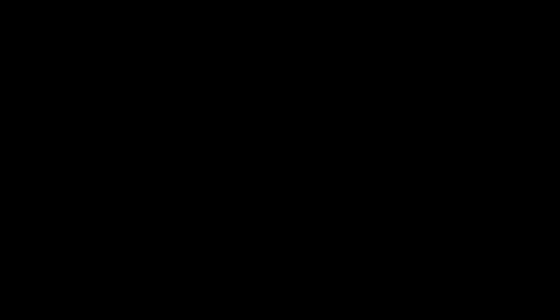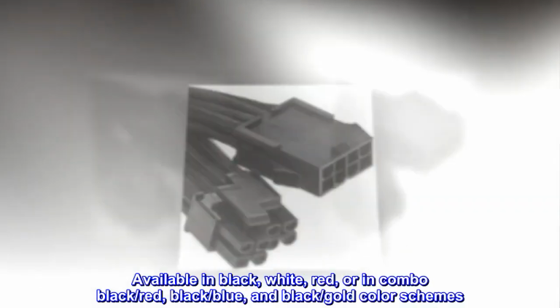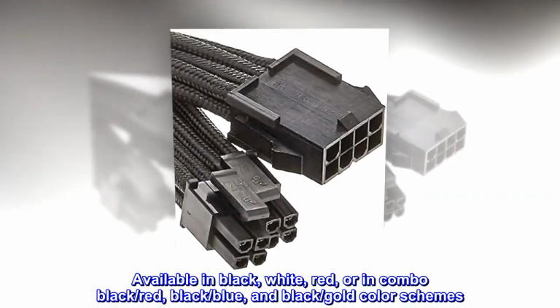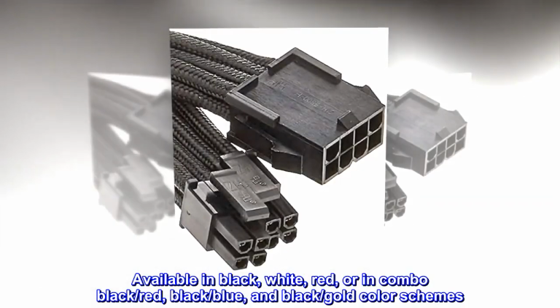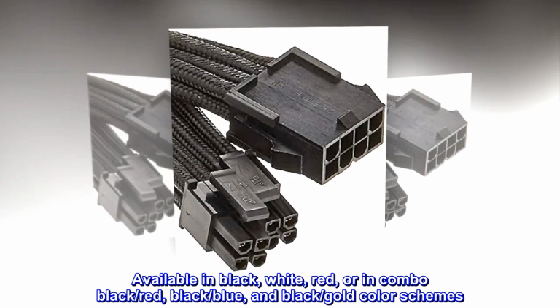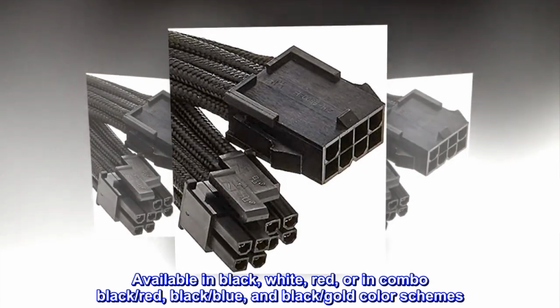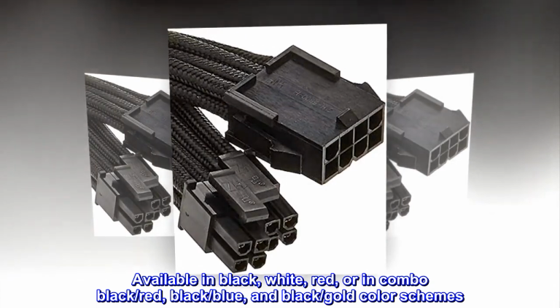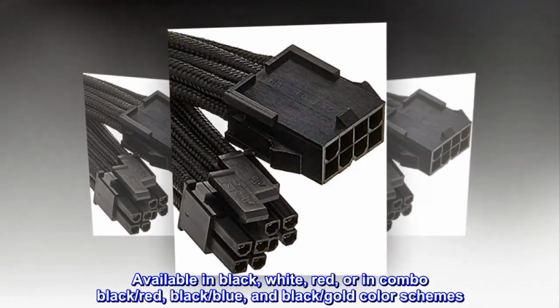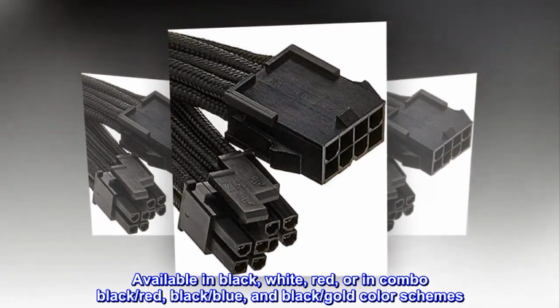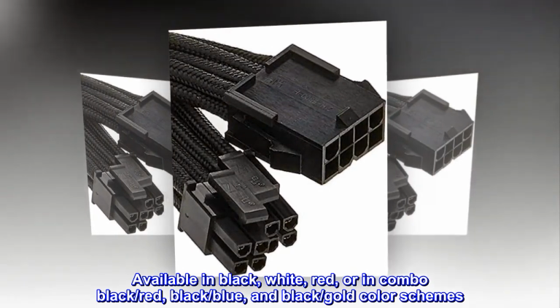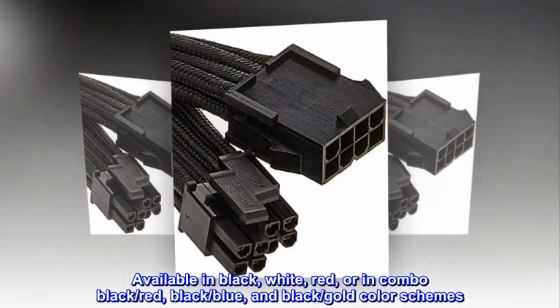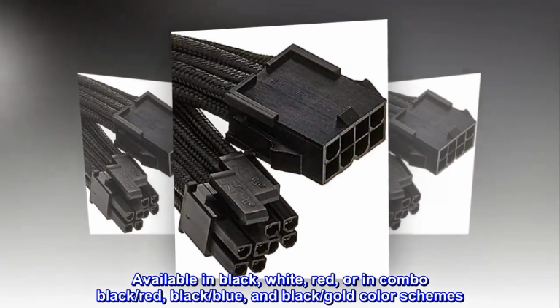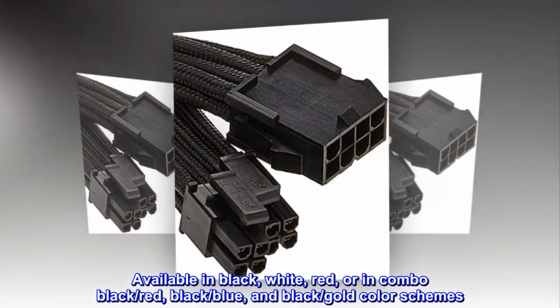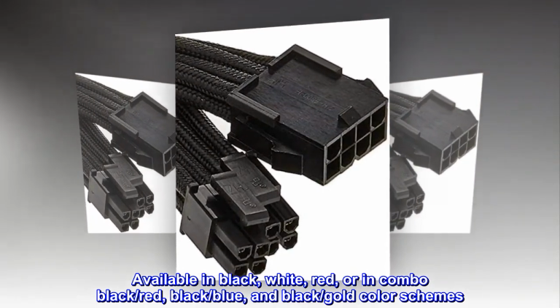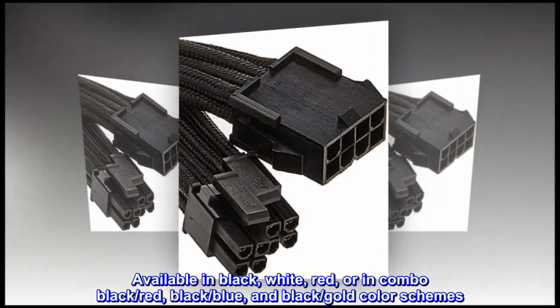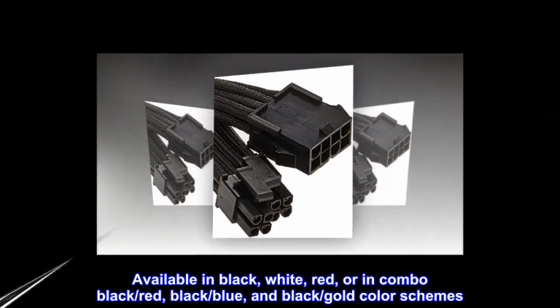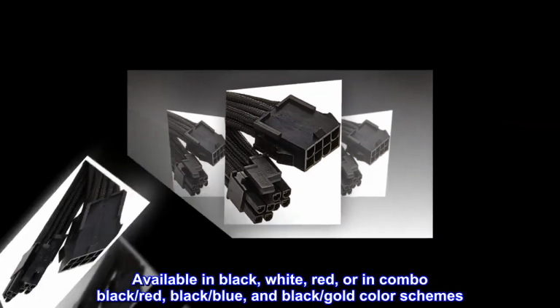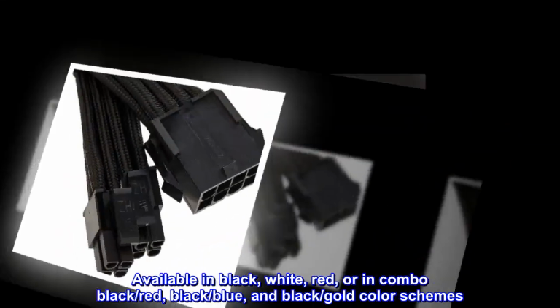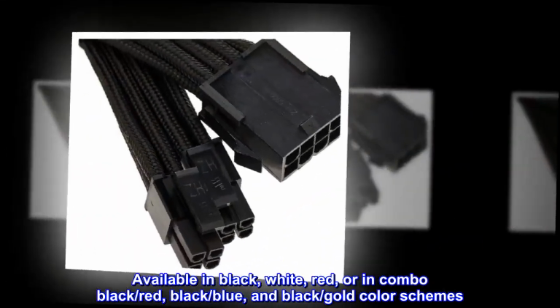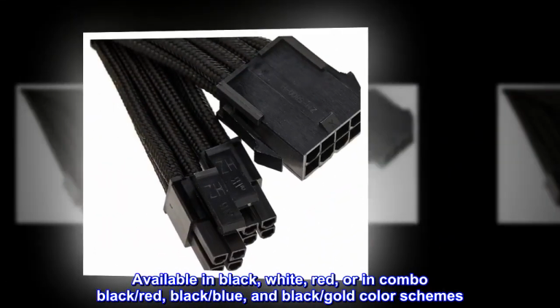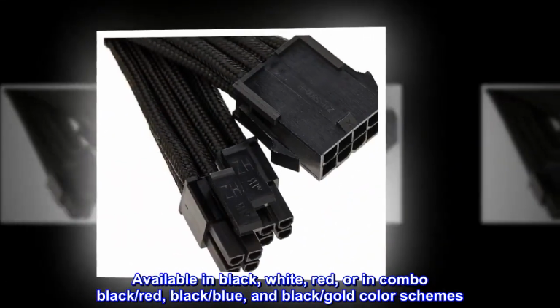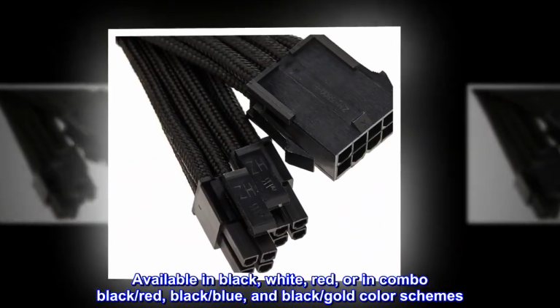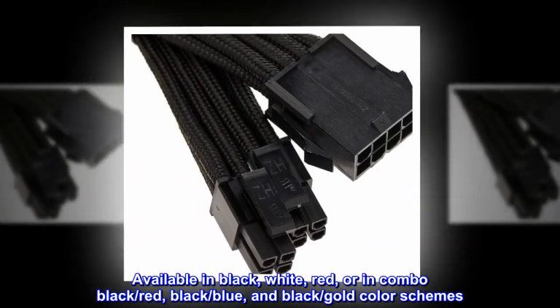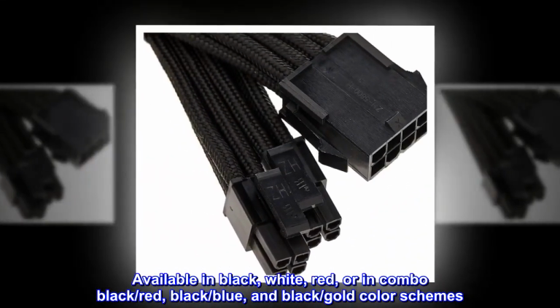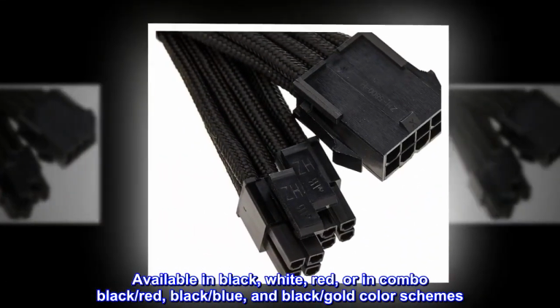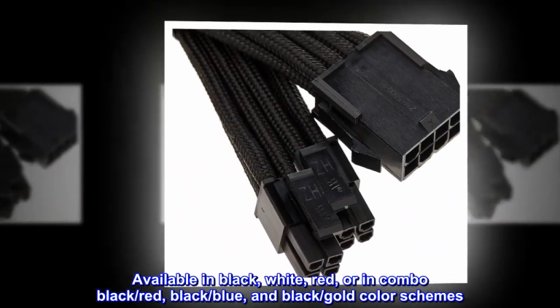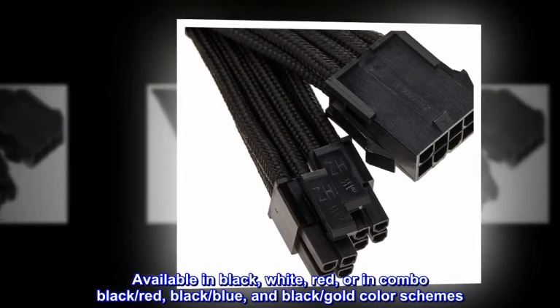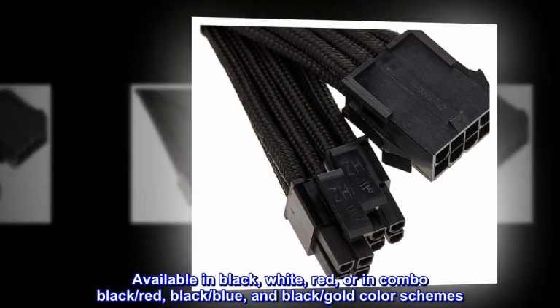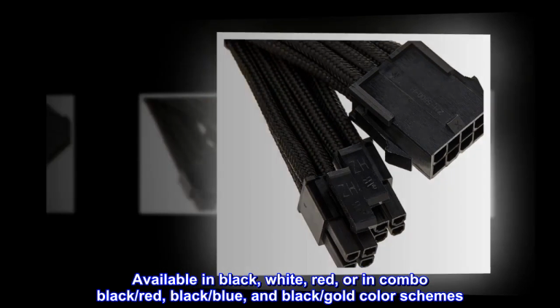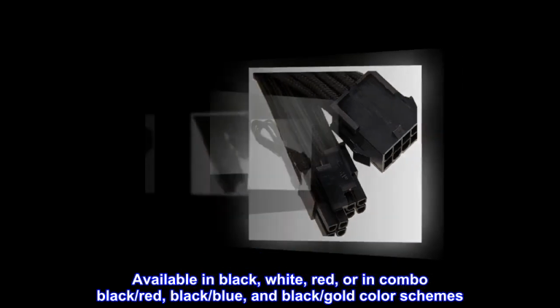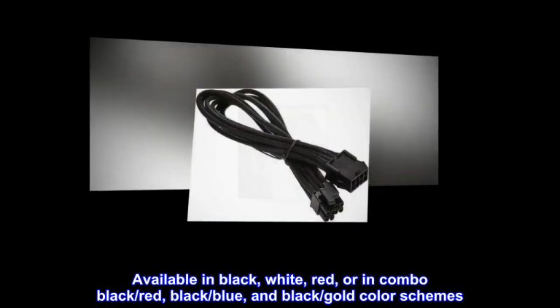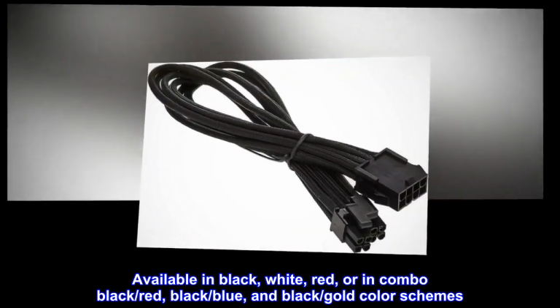Available in black, white, red, or in combo black/red, black/blue, and black/gold color schemes.